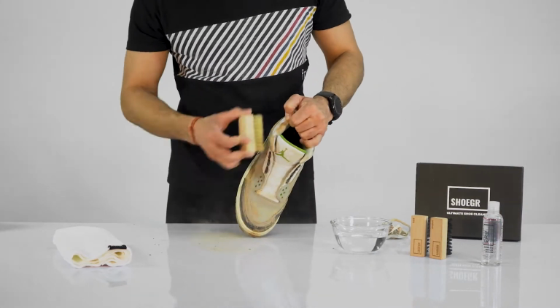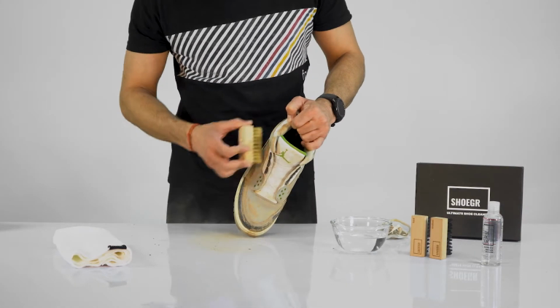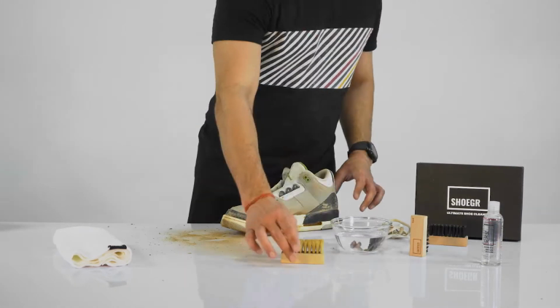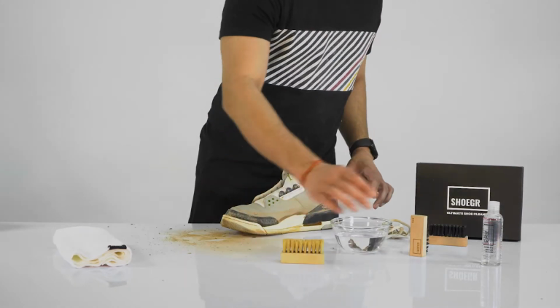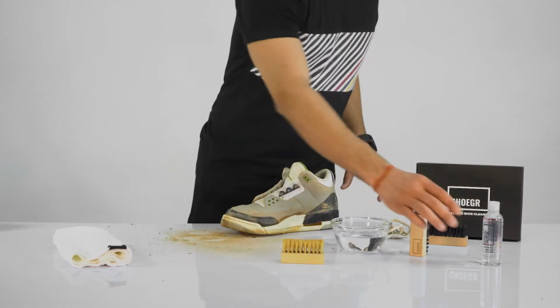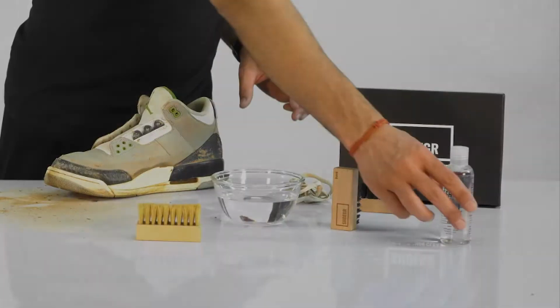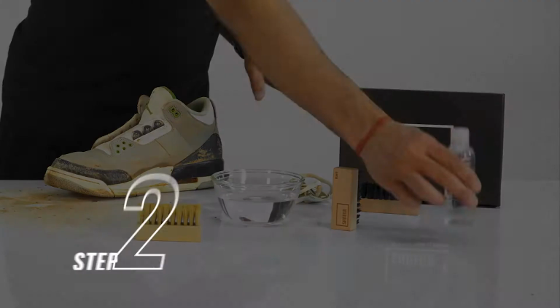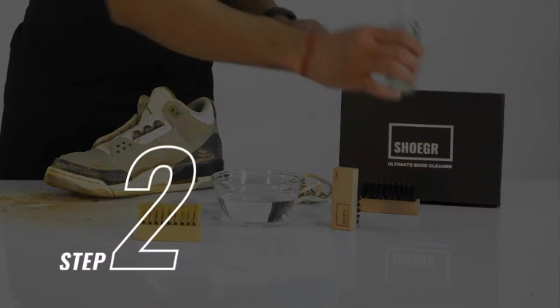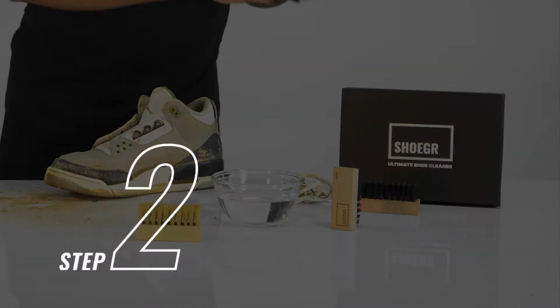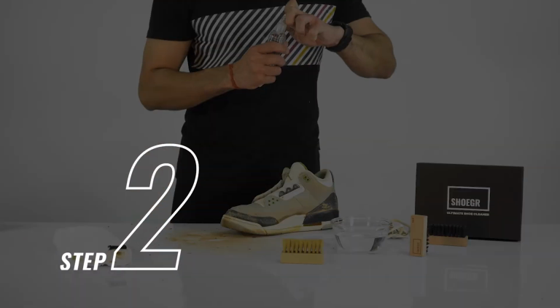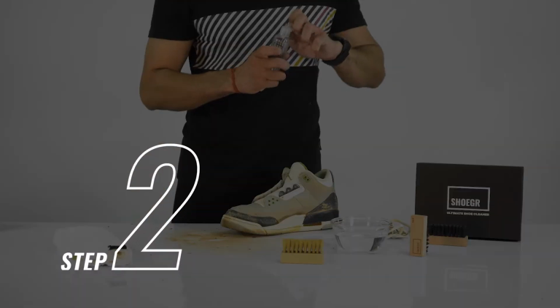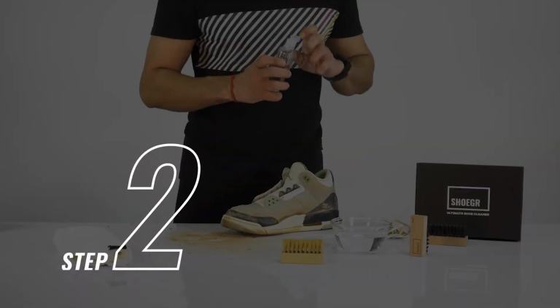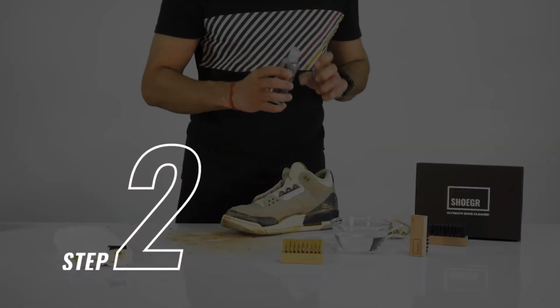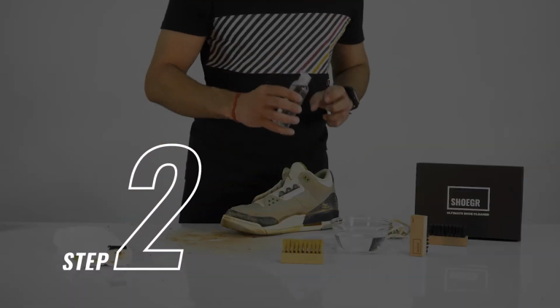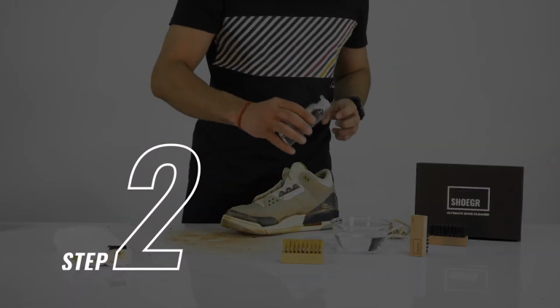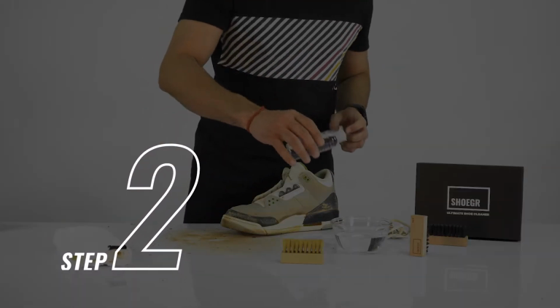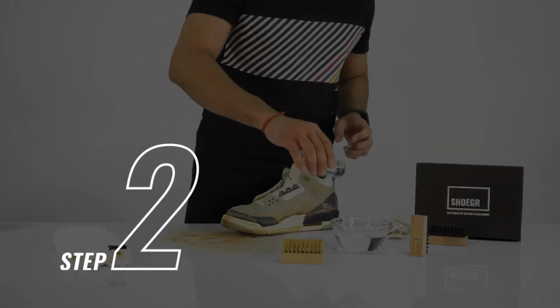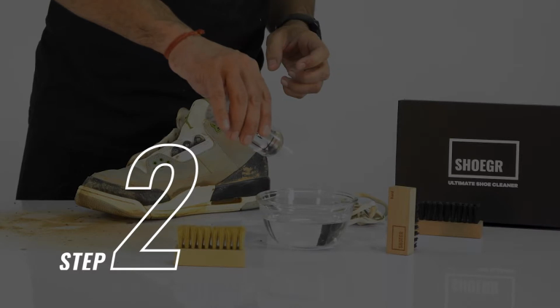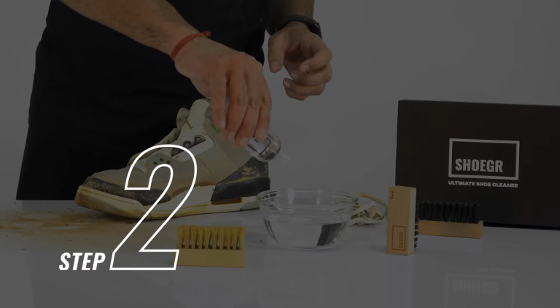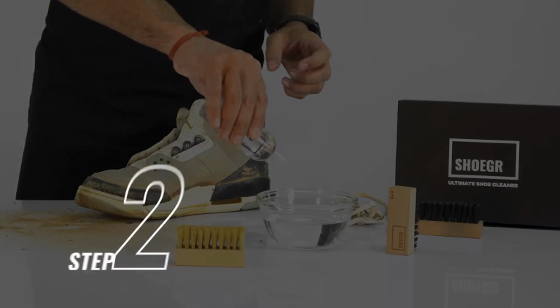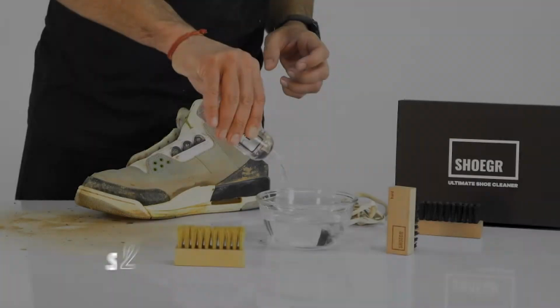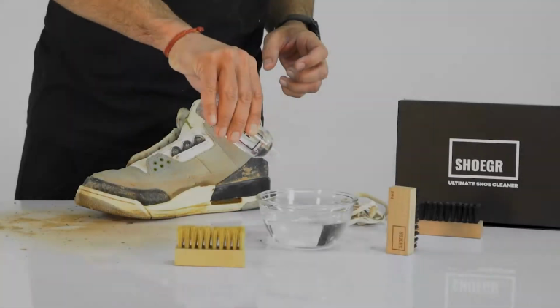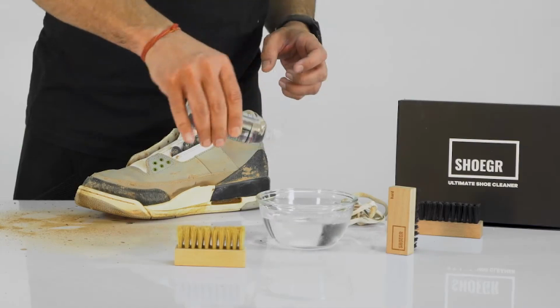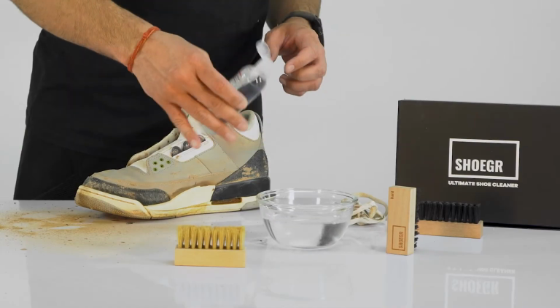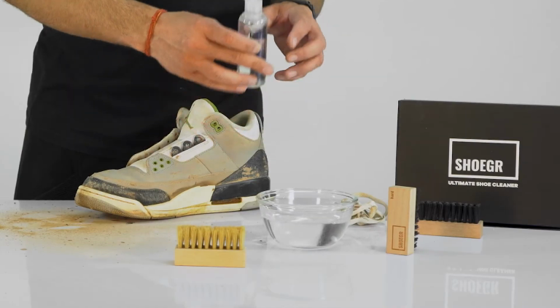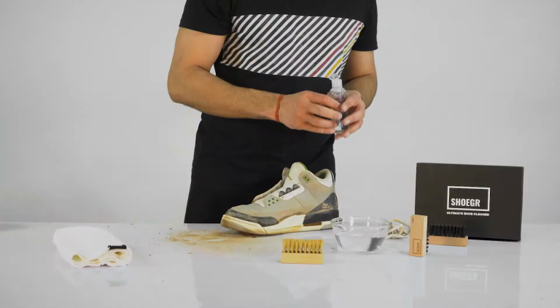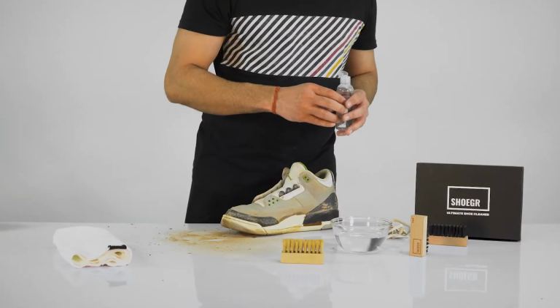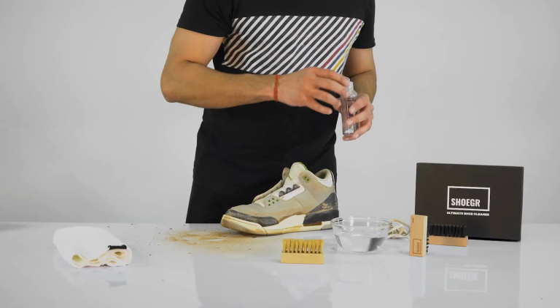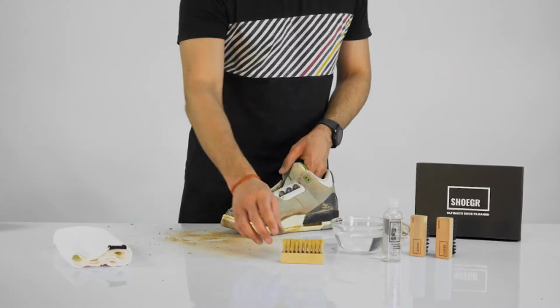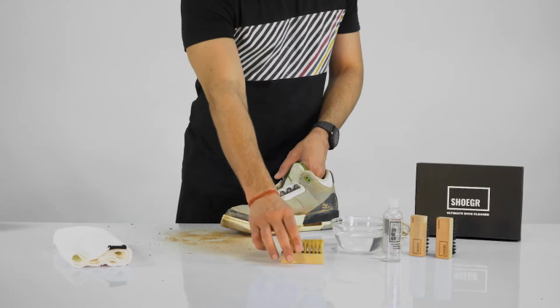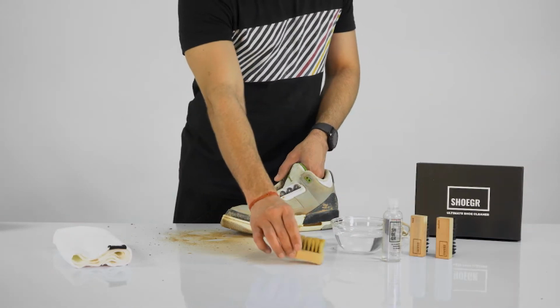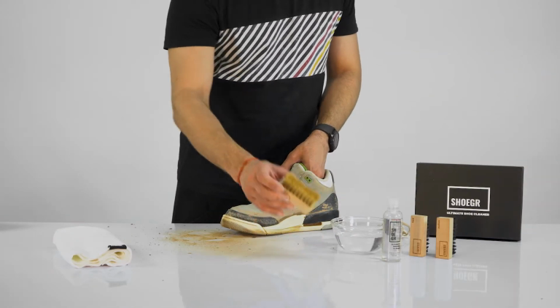Step 2. Pour 3 gentle pumps of the sugar solution into 250 ml water and use a soft brush to mix well.